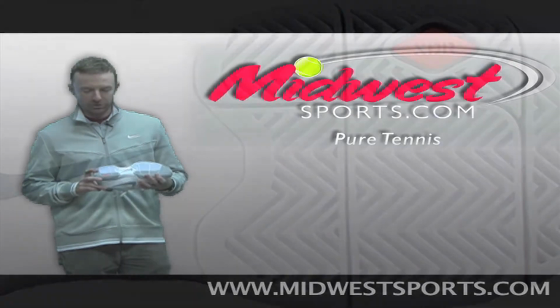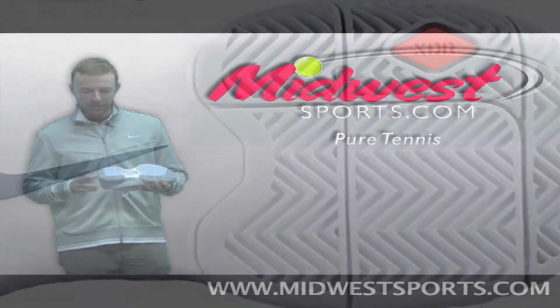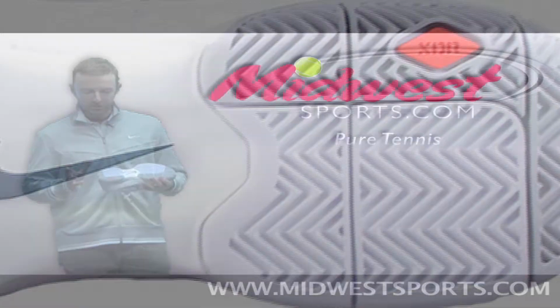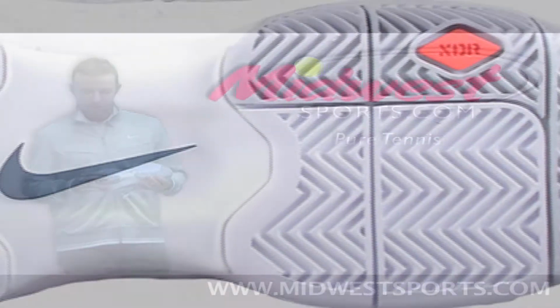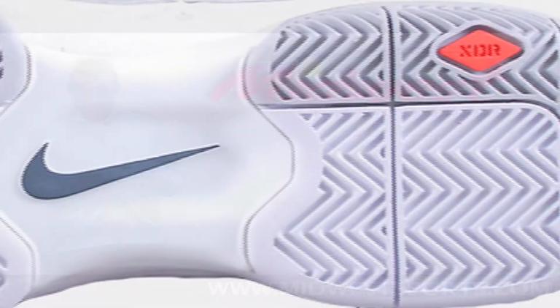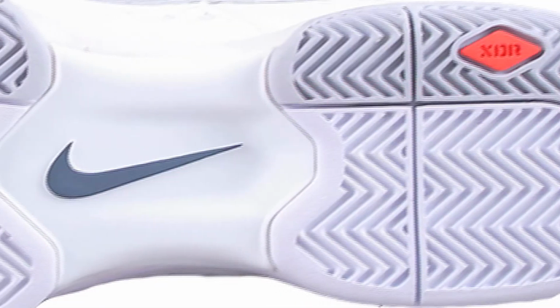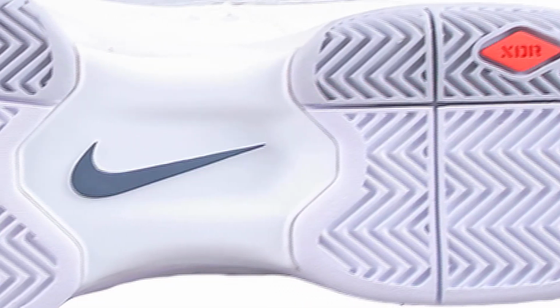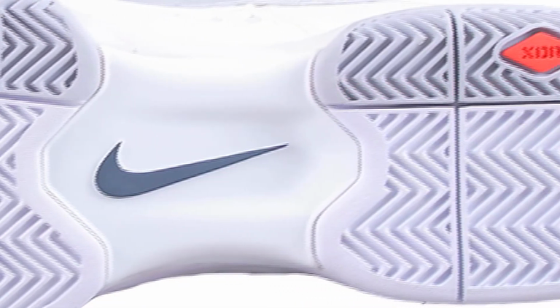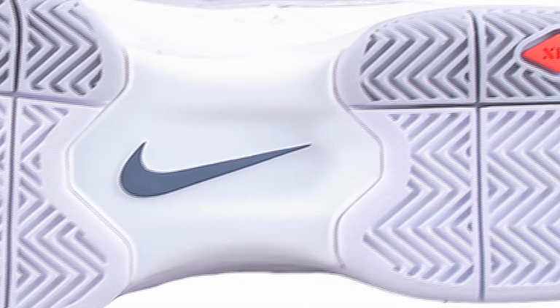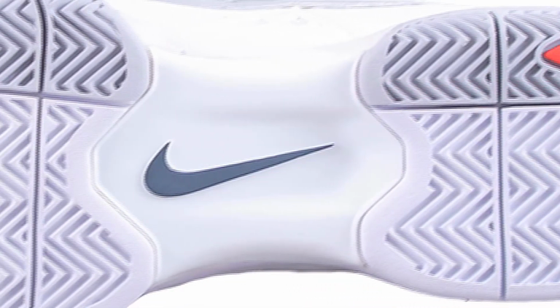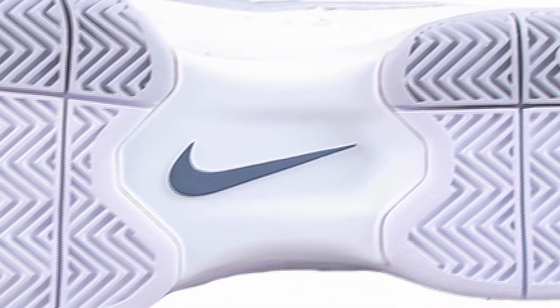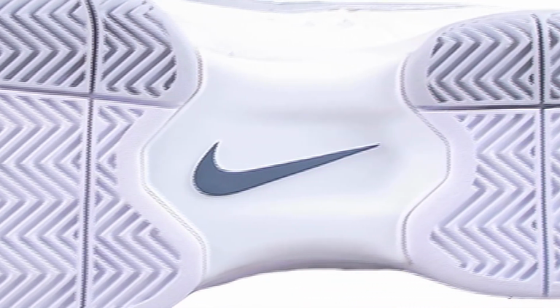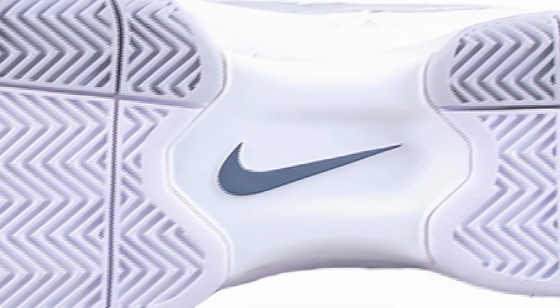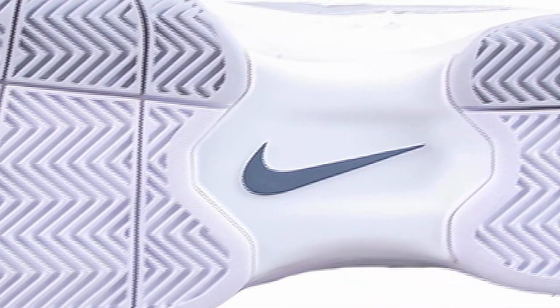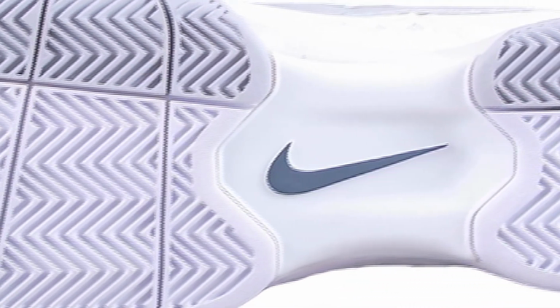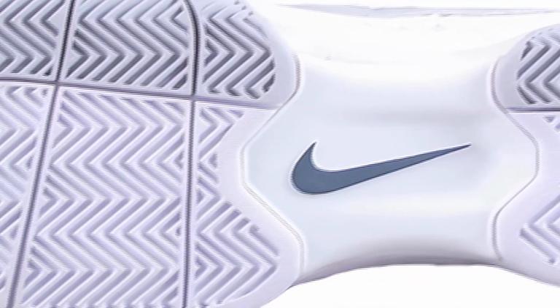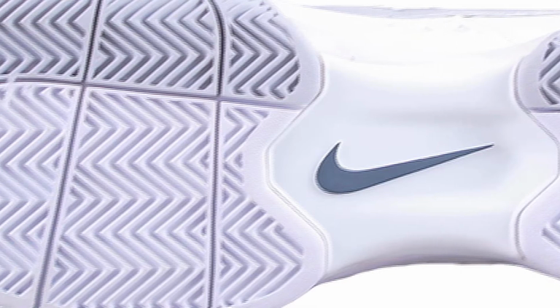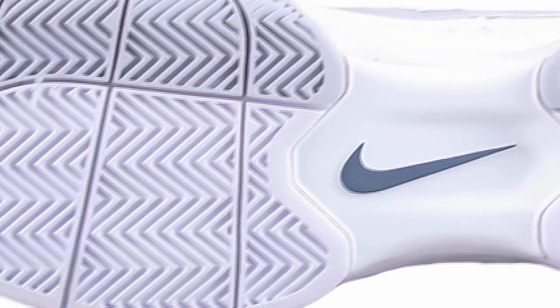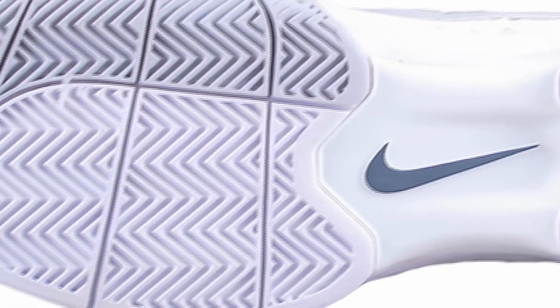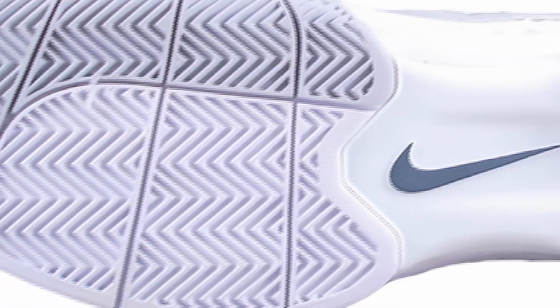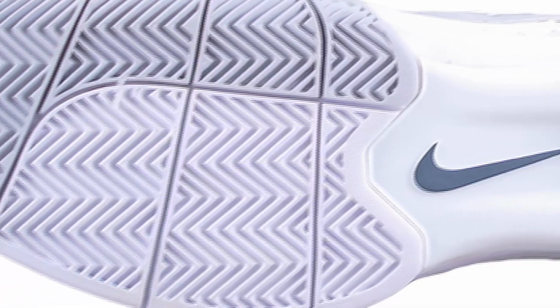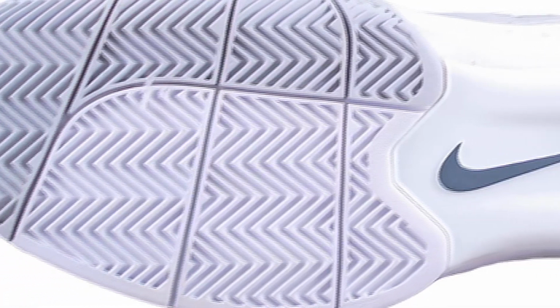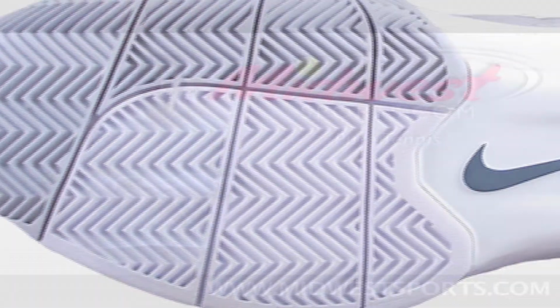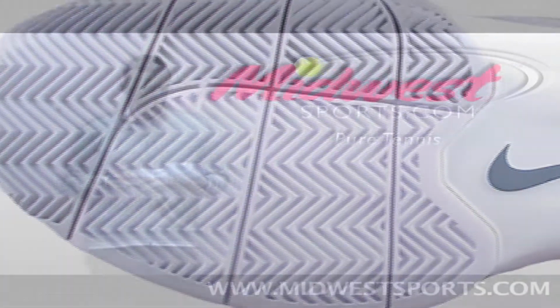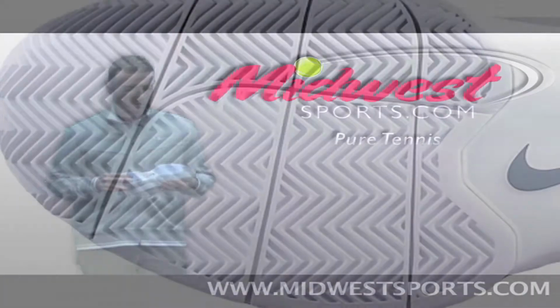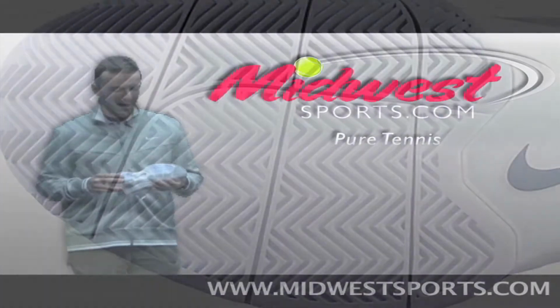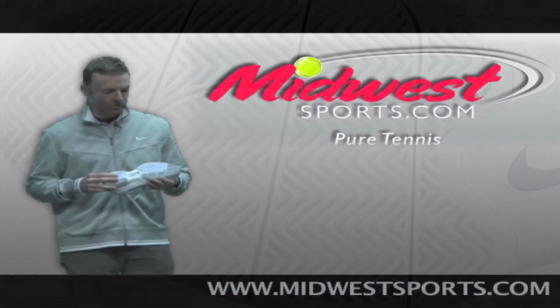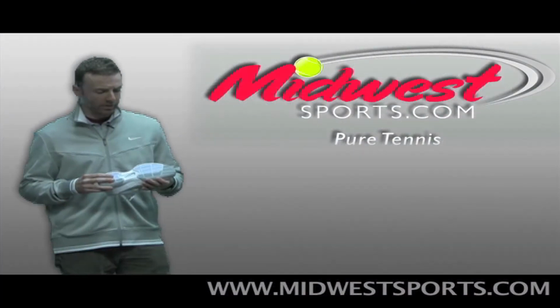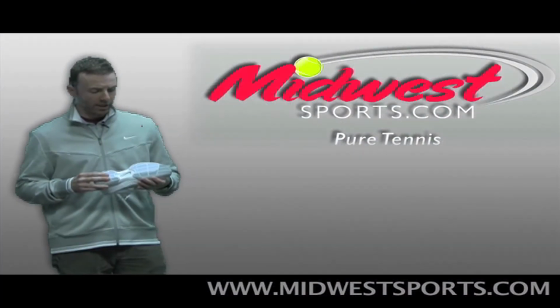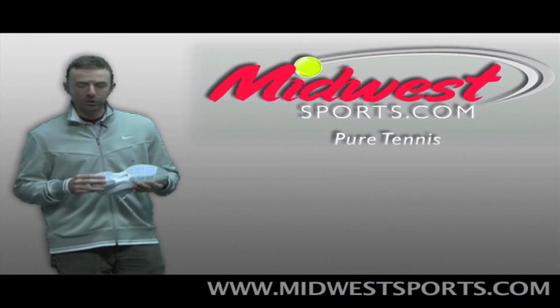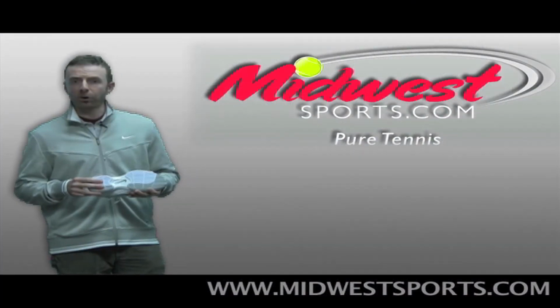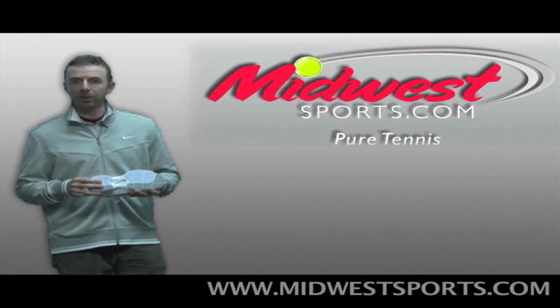Let's take a look at the outsole: XDR rubber outsole, like you find on all of Nike's tennis shoes. Great traction, good durability.